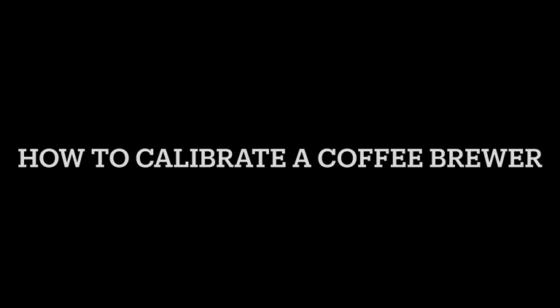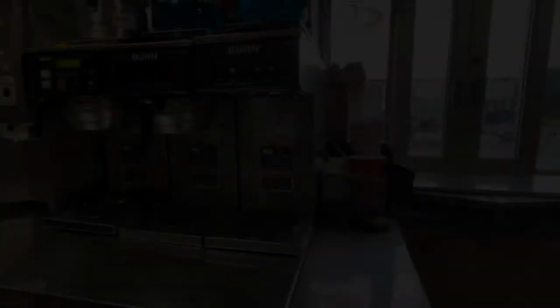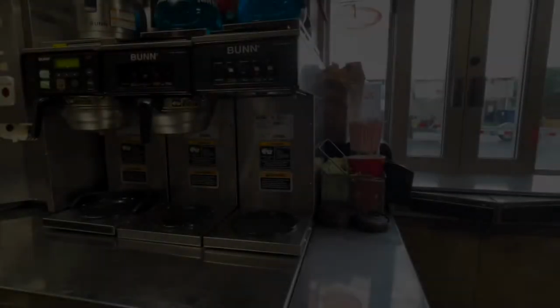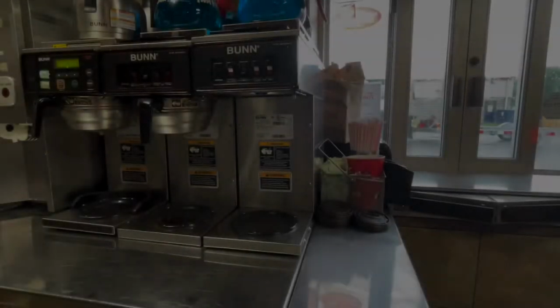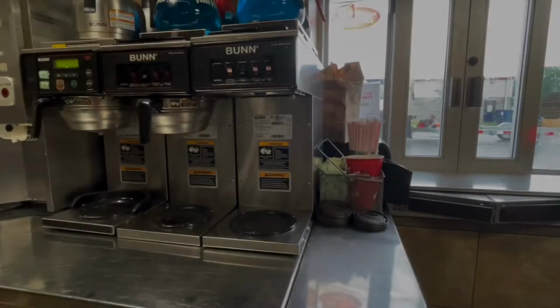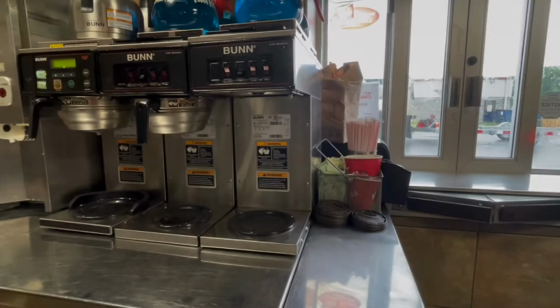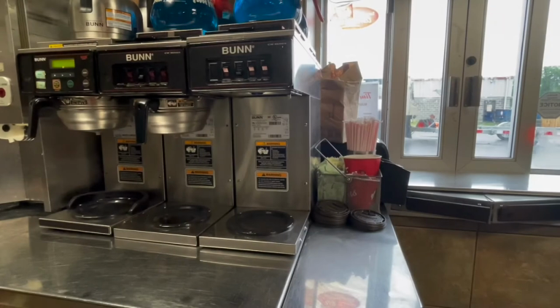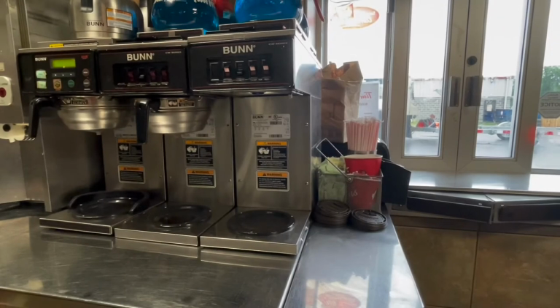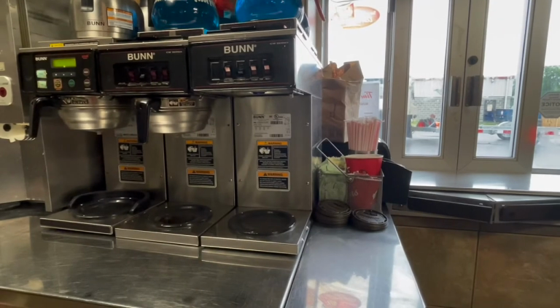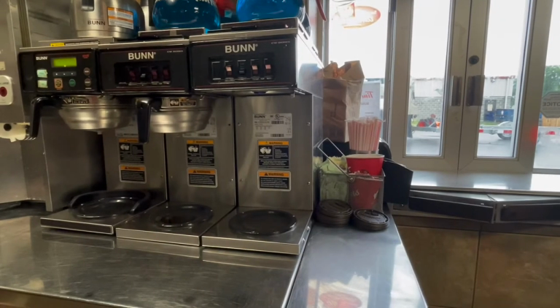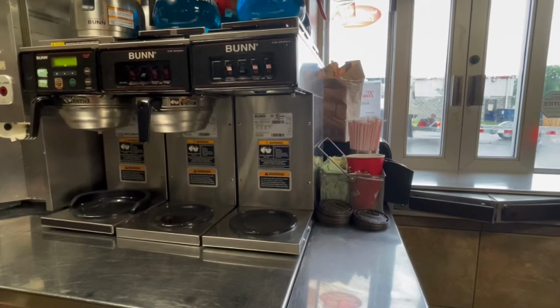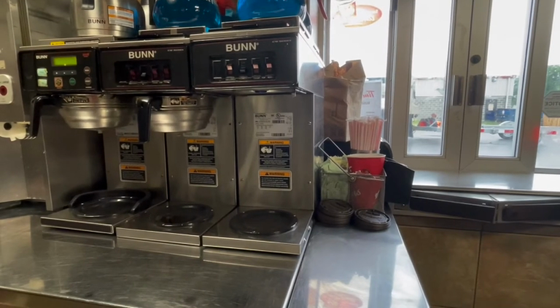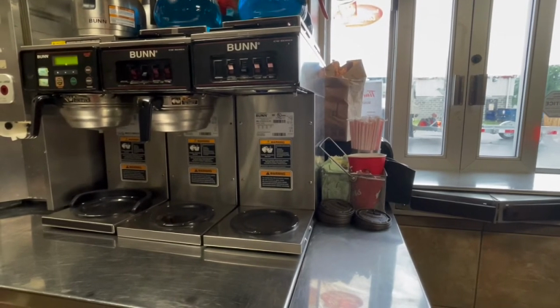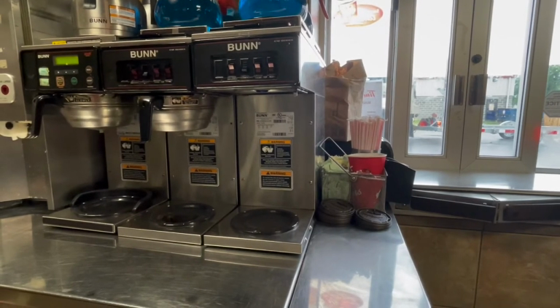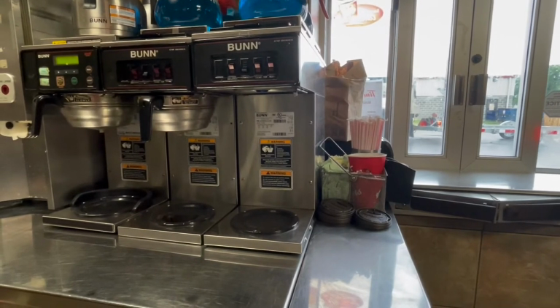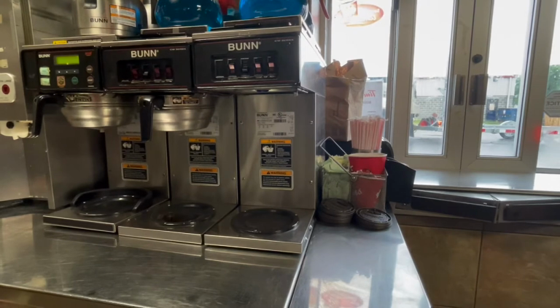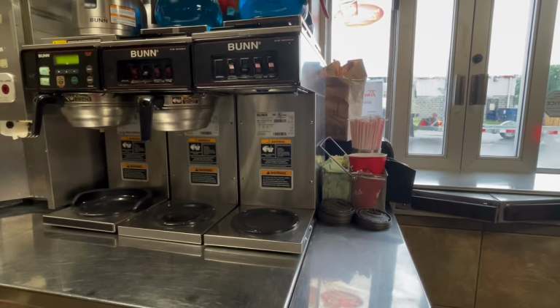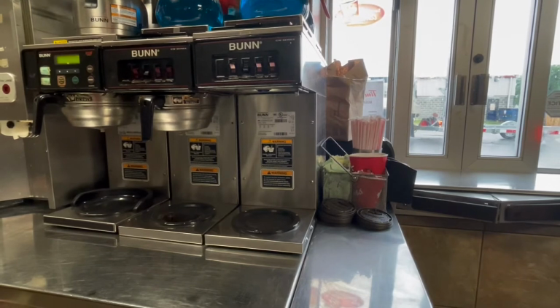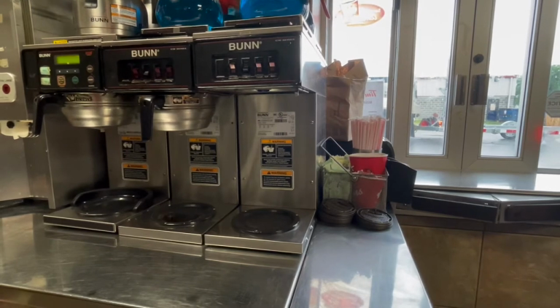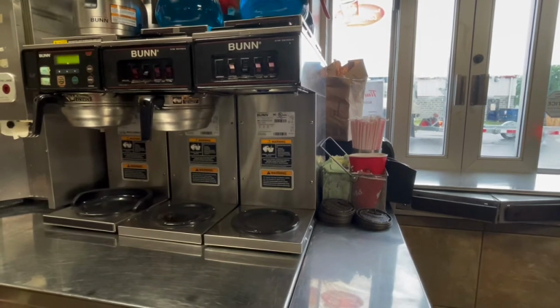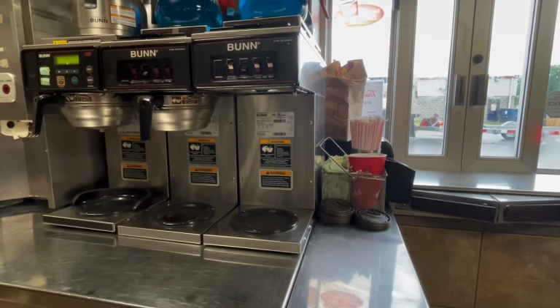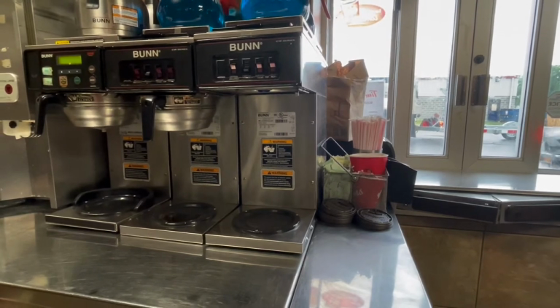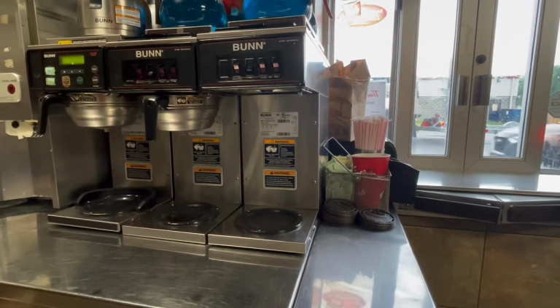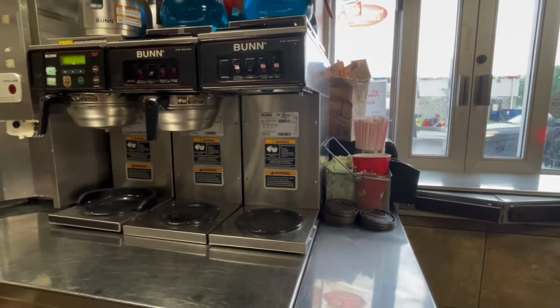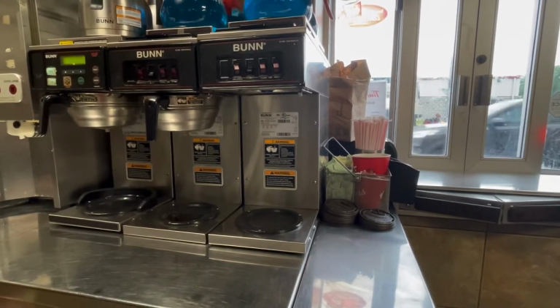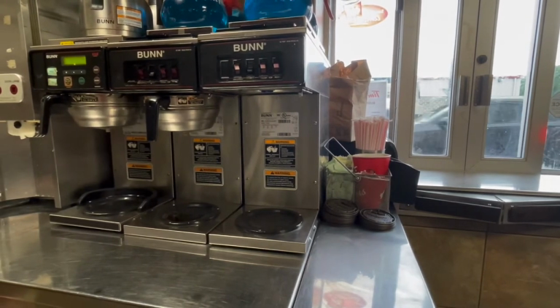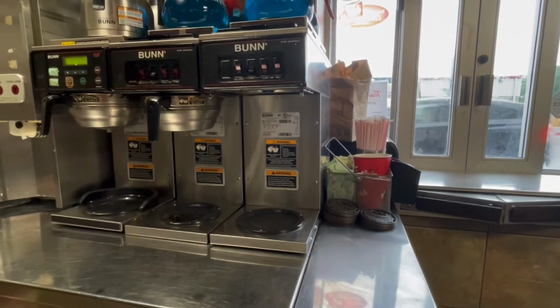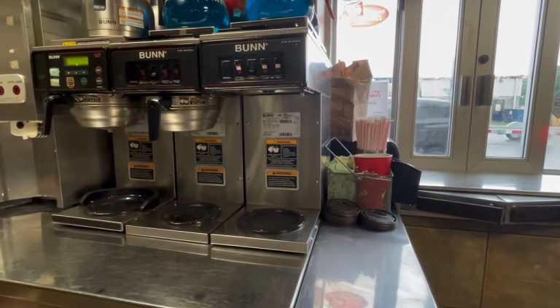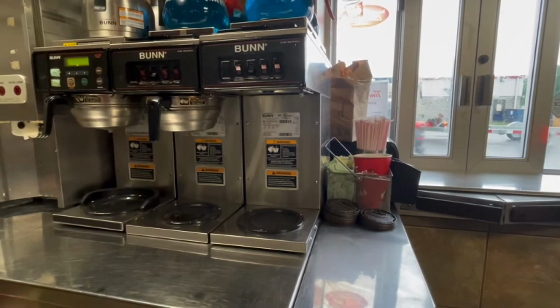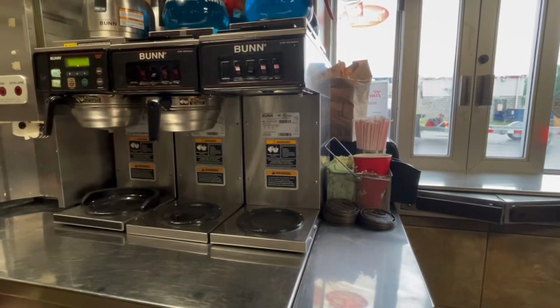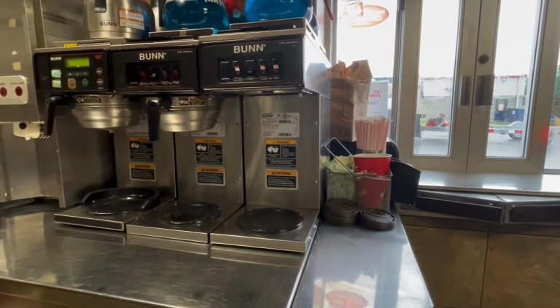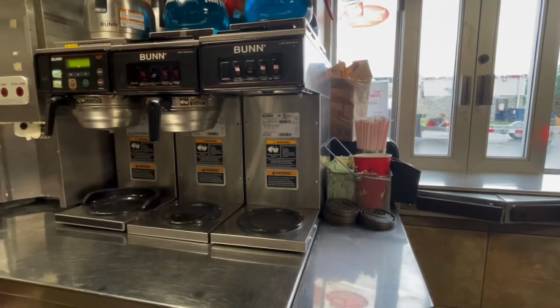In this video we're going to be going over how to calibrate a standard coffee brewer.